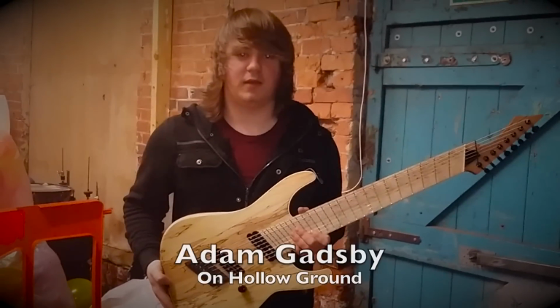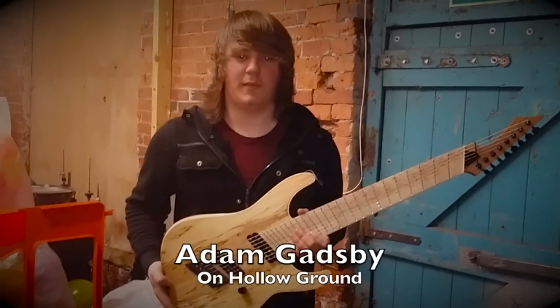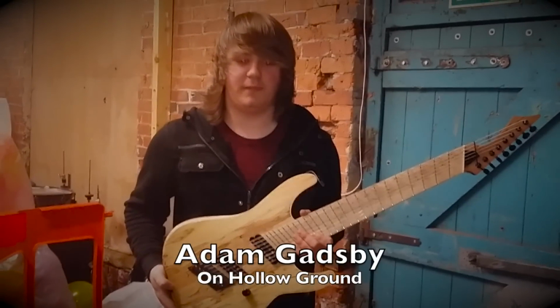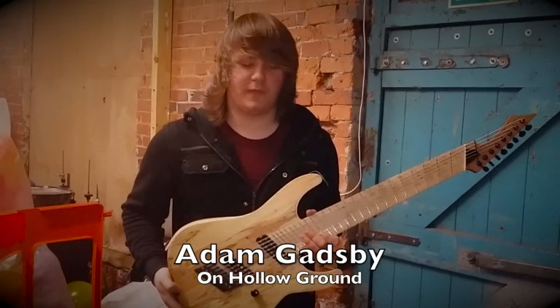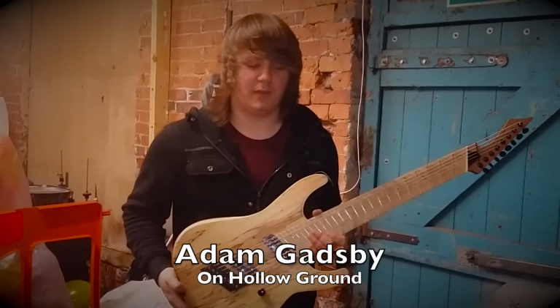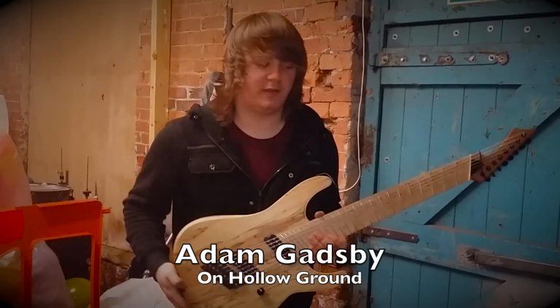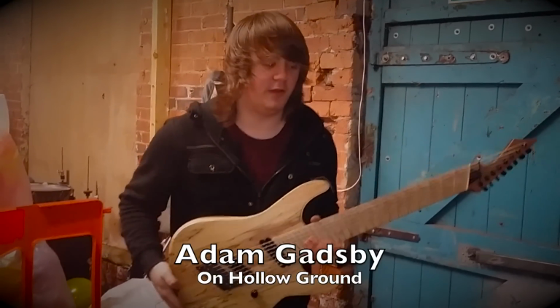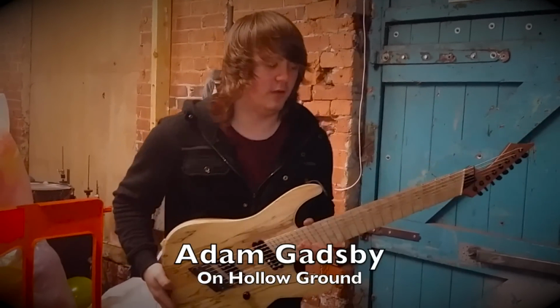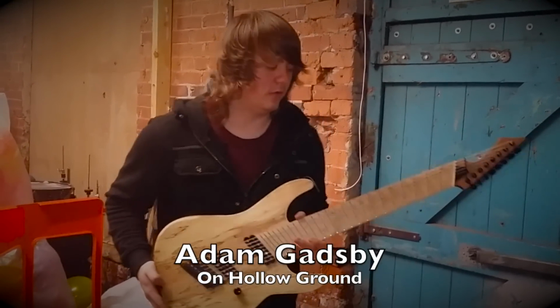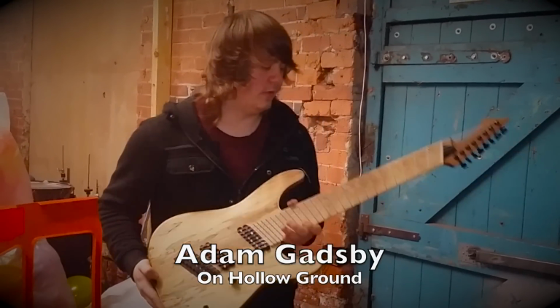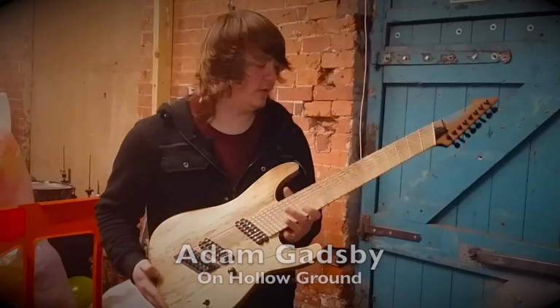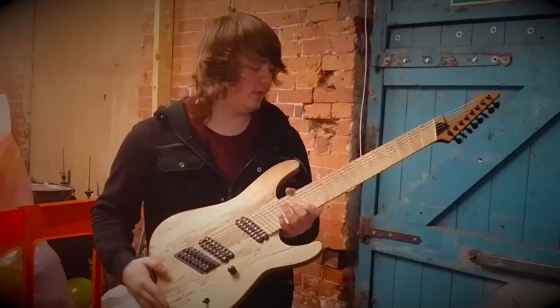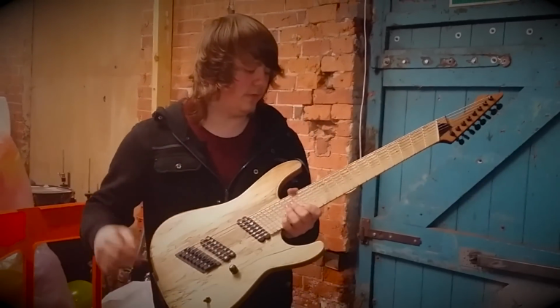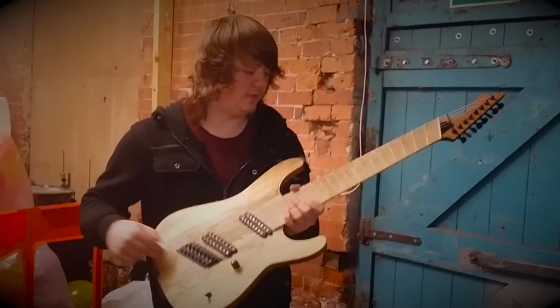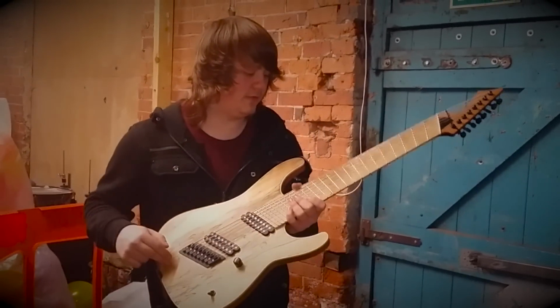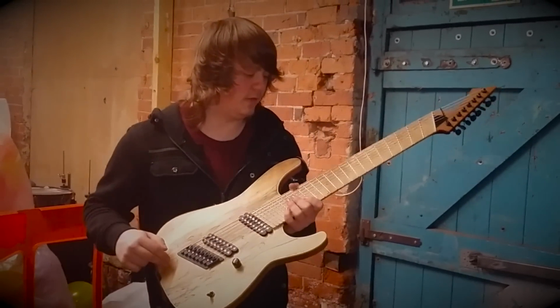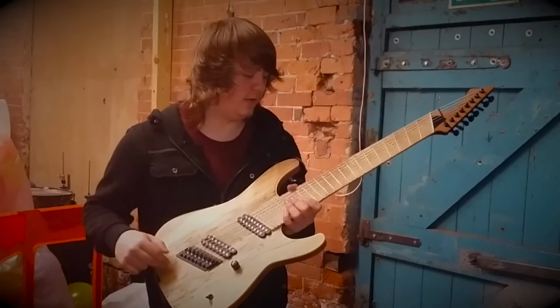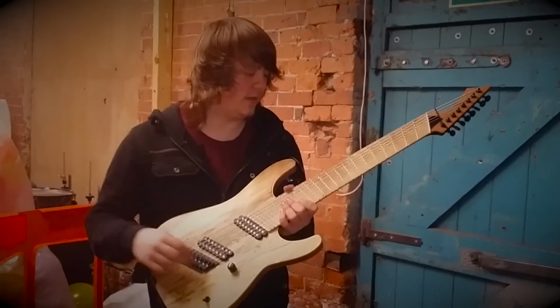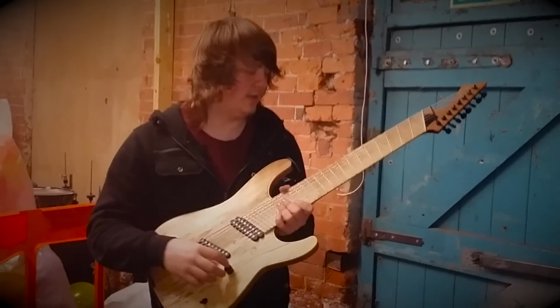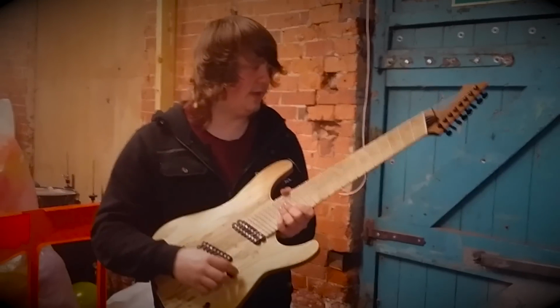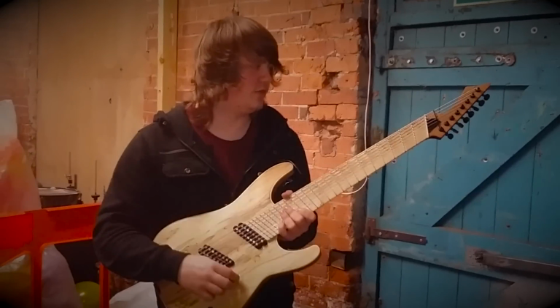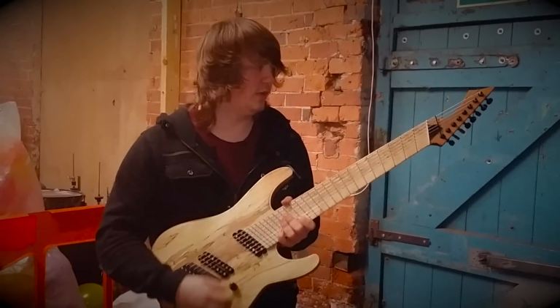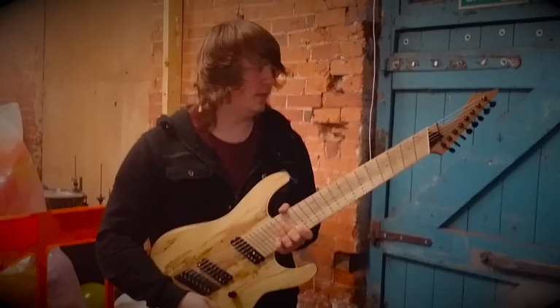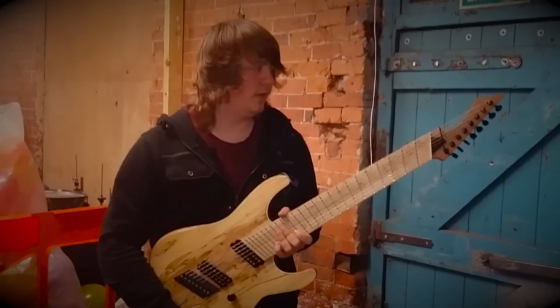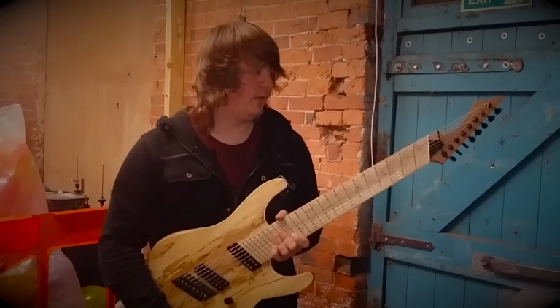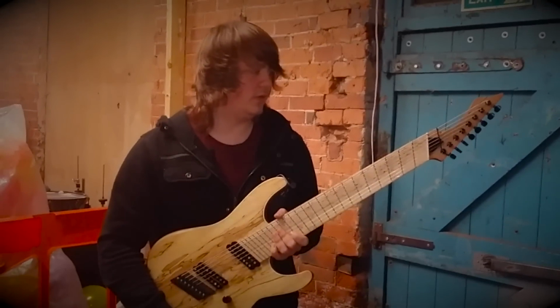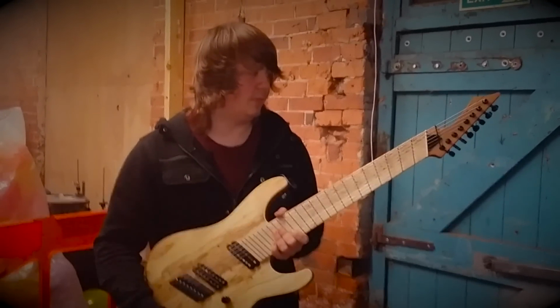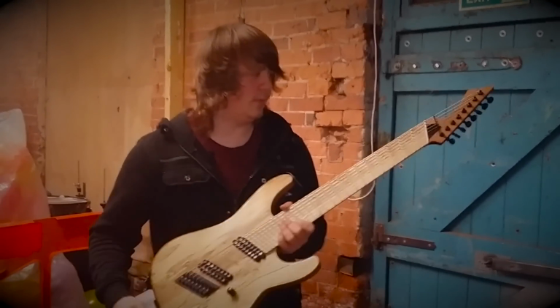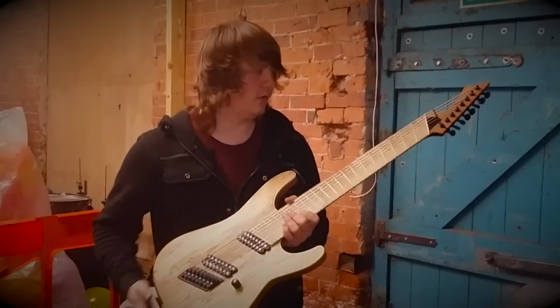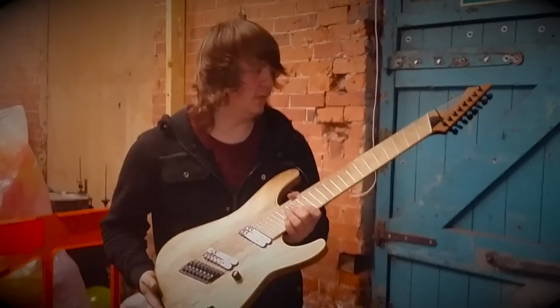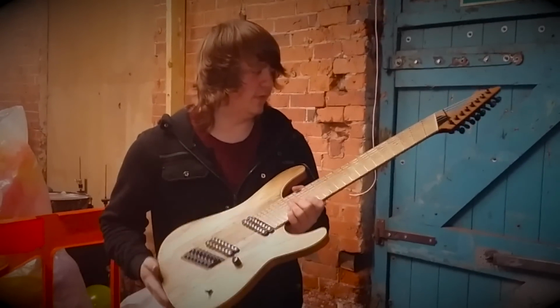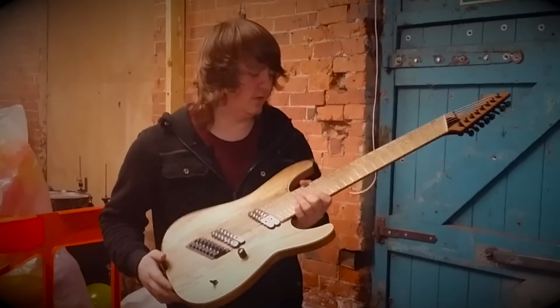I'm Adam, I play guitar and I'm hollow ground. This is a Sigoury Arachnid 8 string, which I got about a couple of months ago.